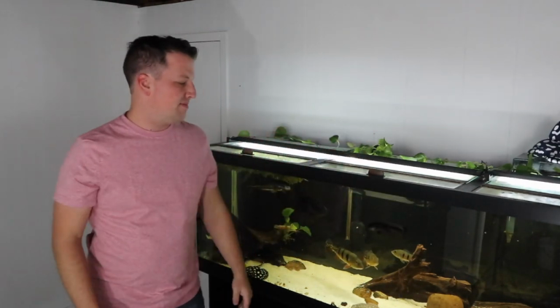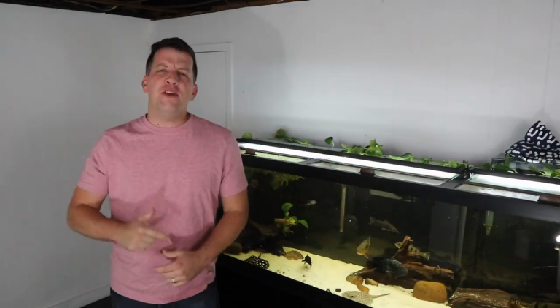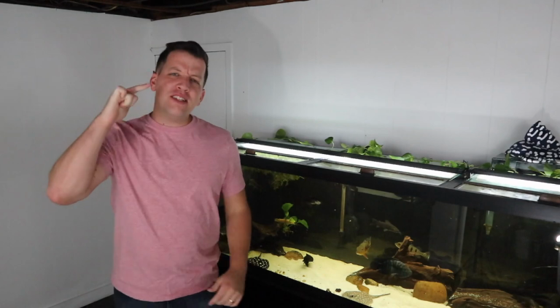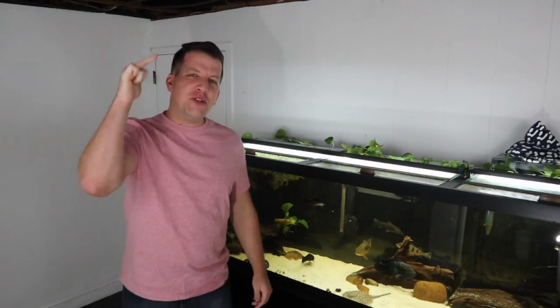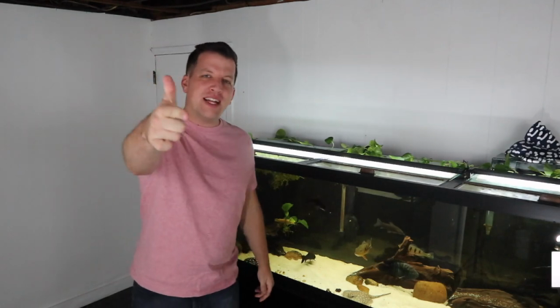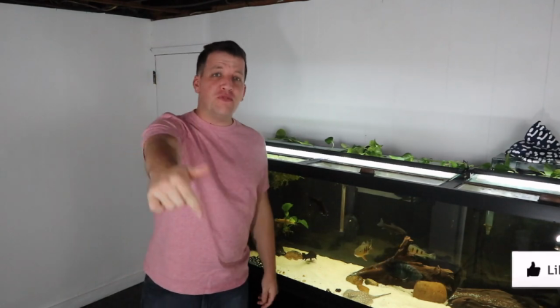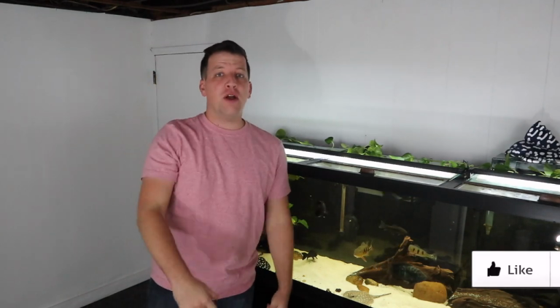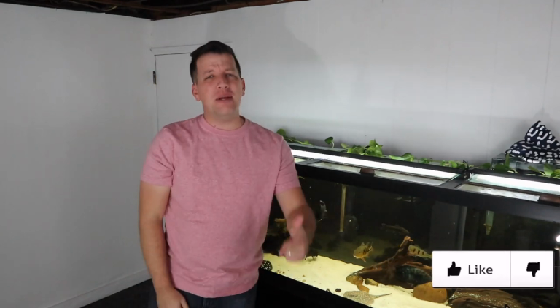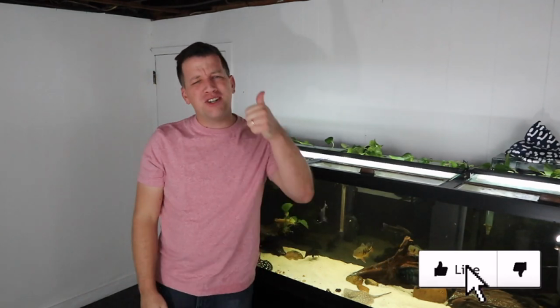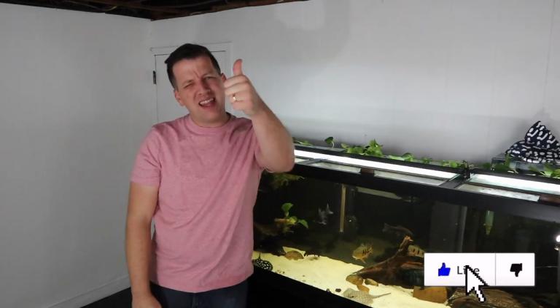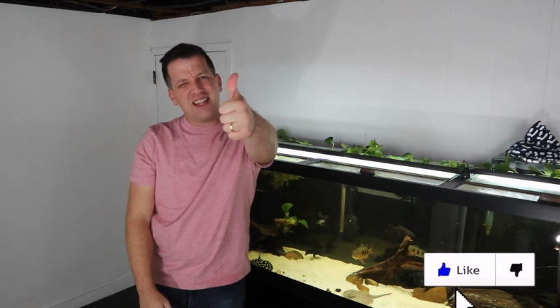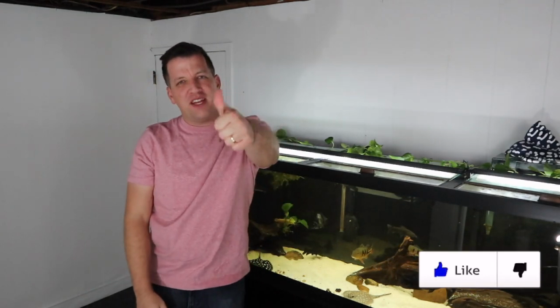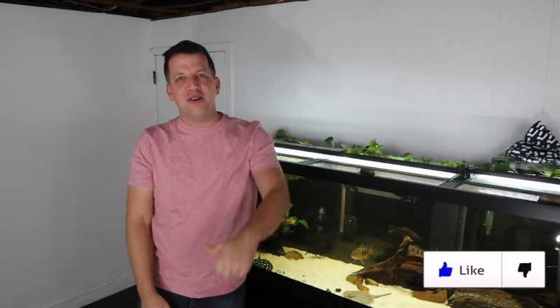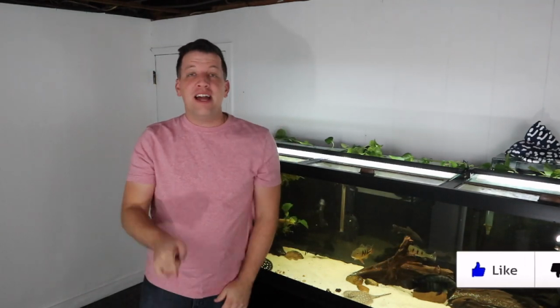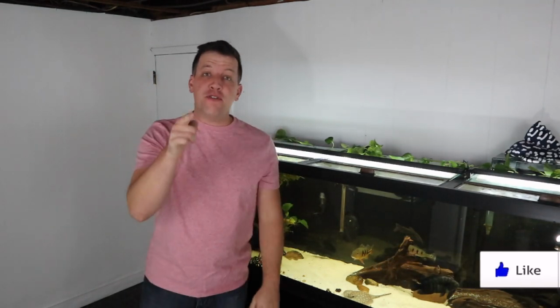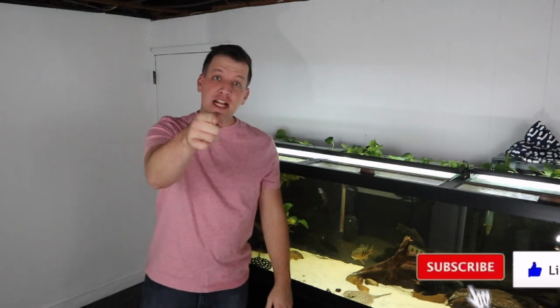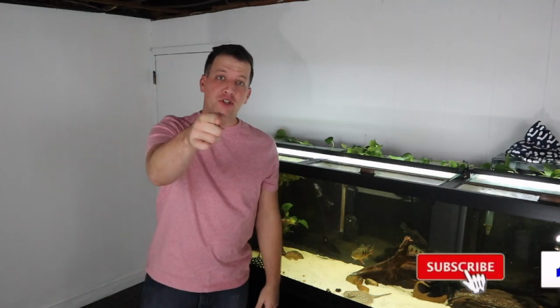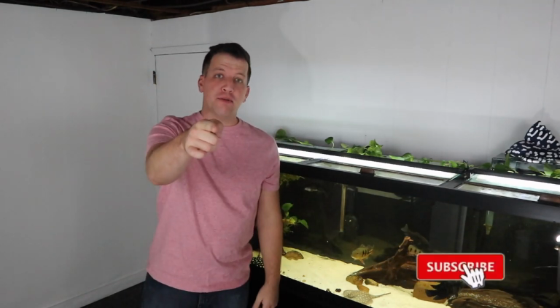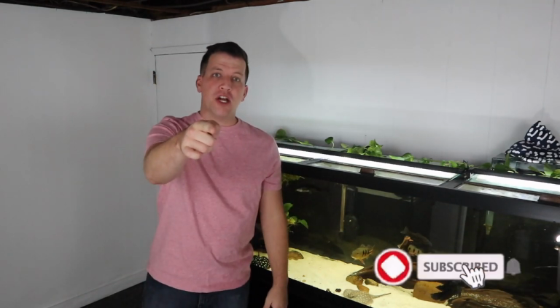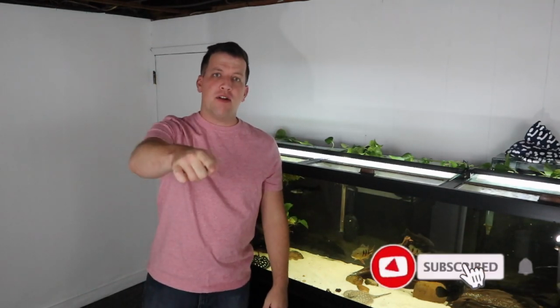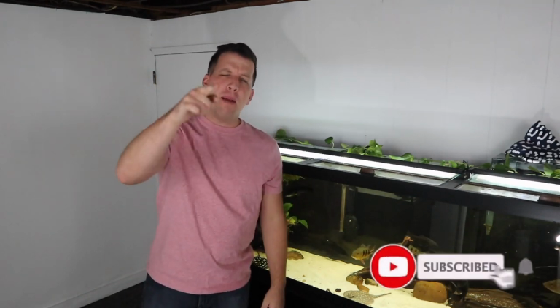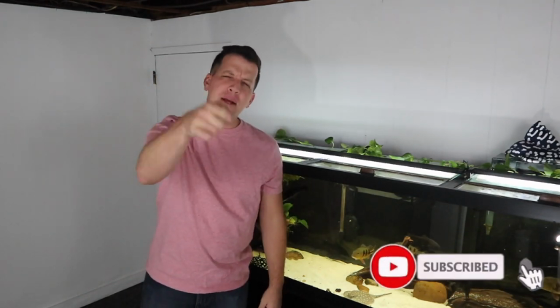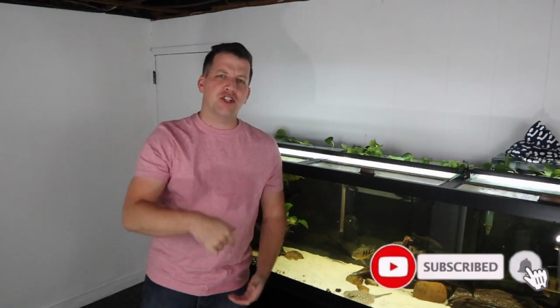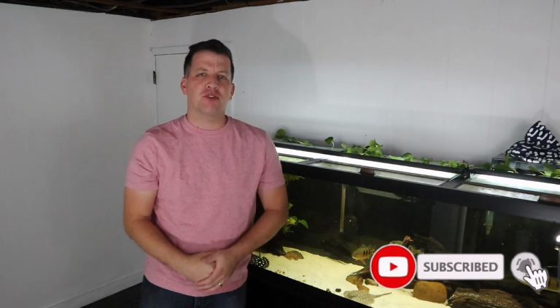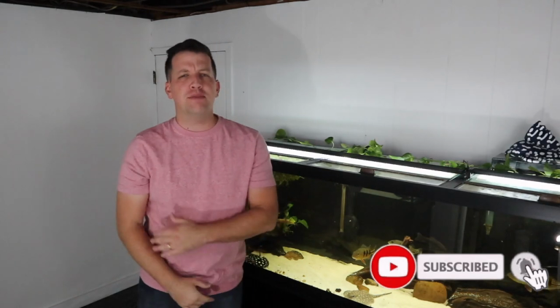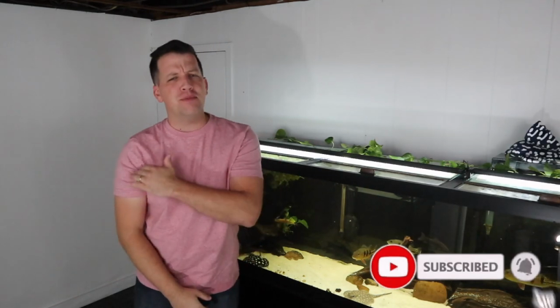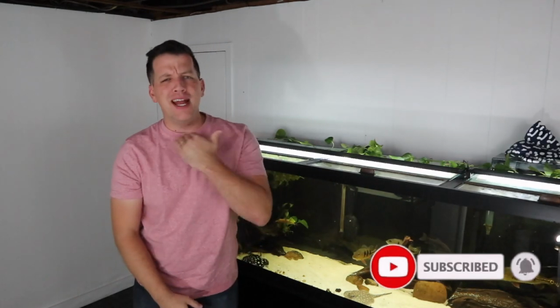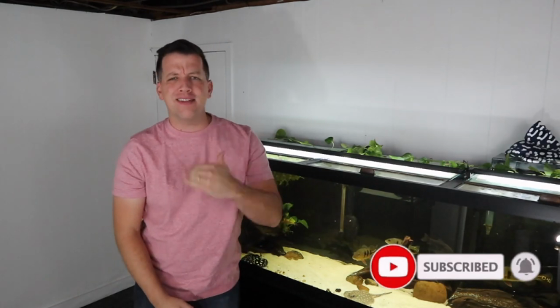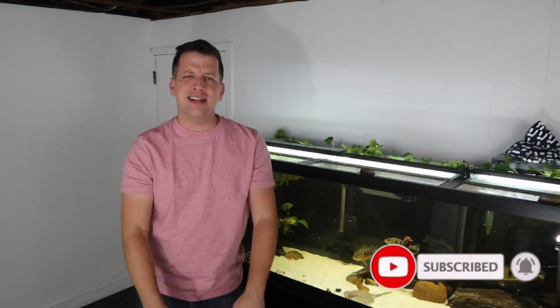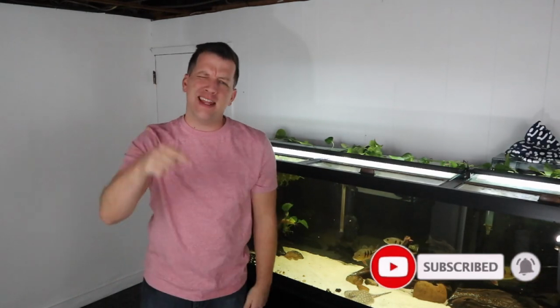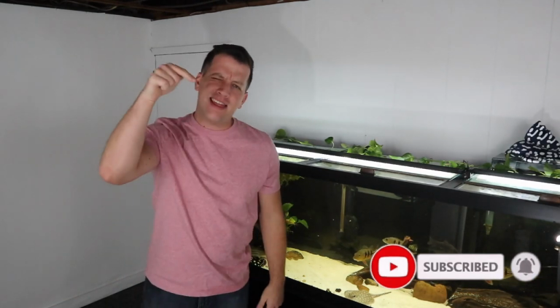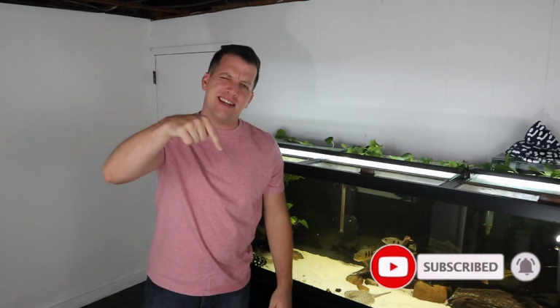If you guys do like this video, be sure to like the video. And if you're not subscribed to my channel already, be sure to subscribe so you don't miss any other content like this.